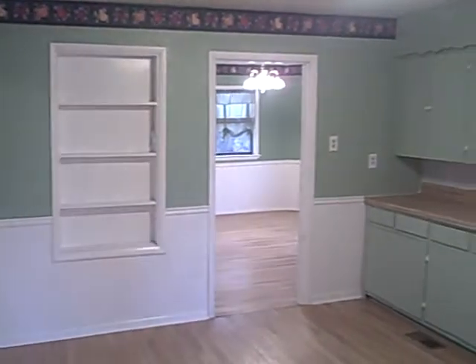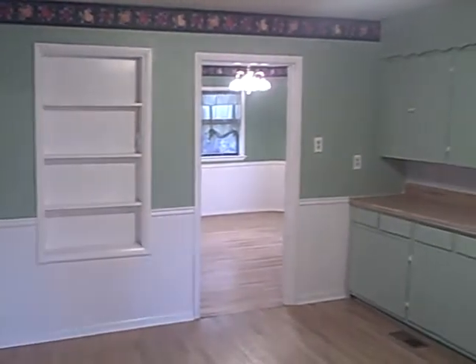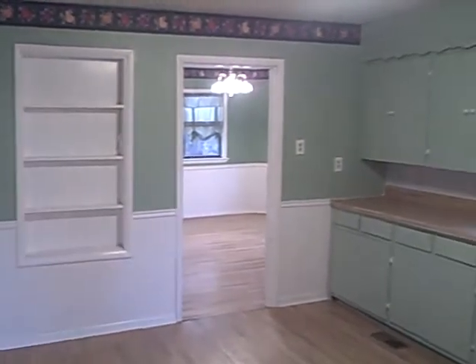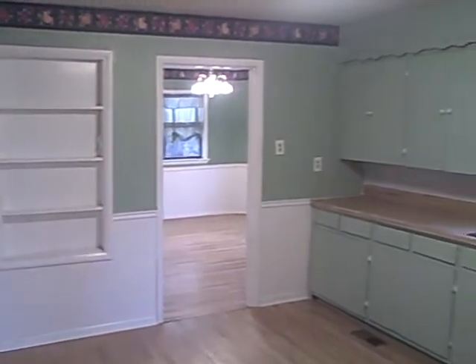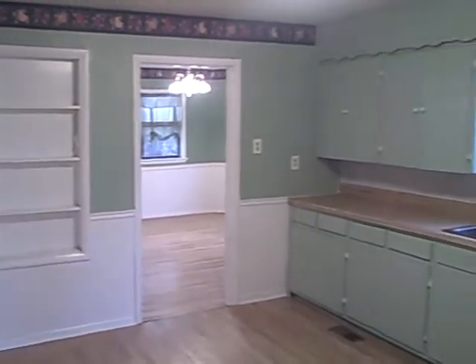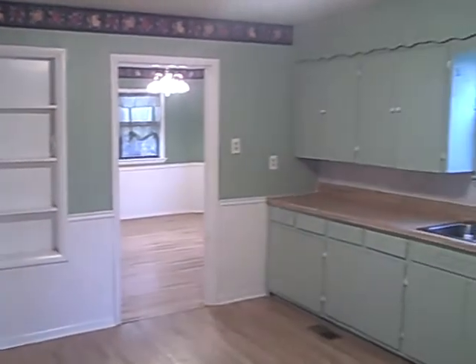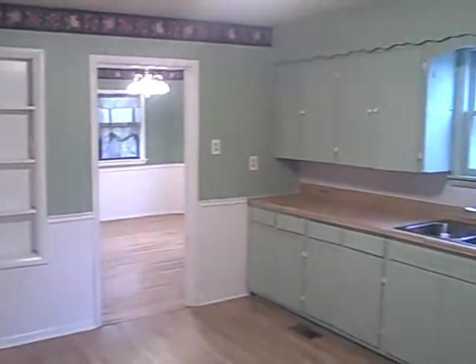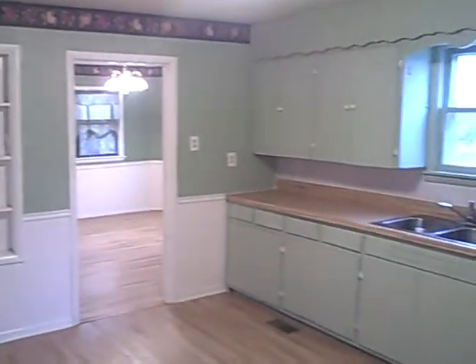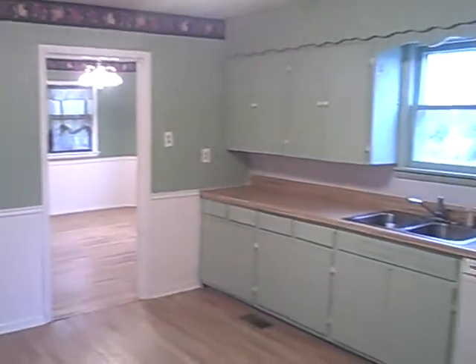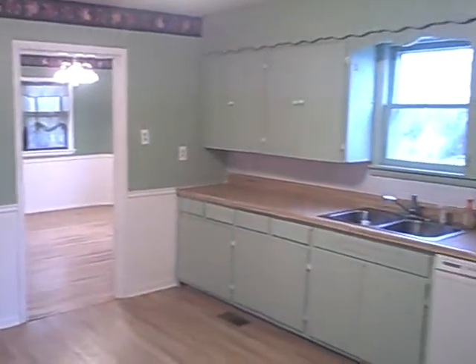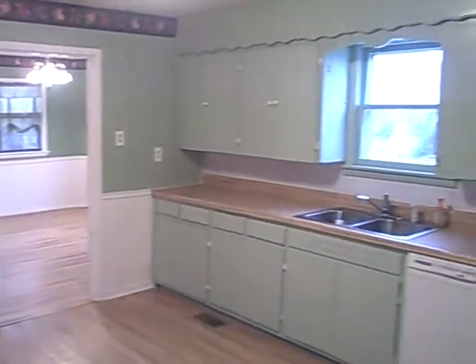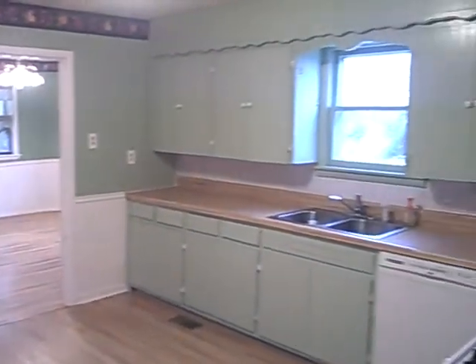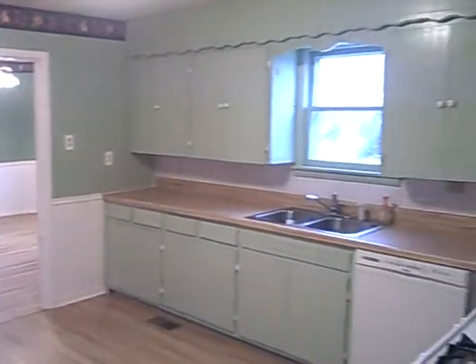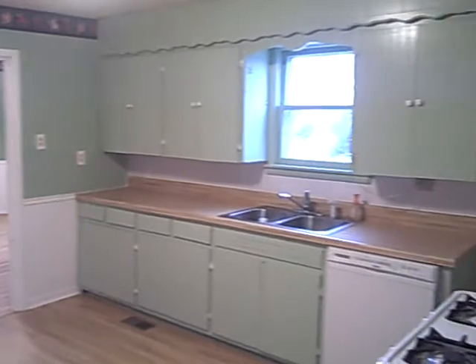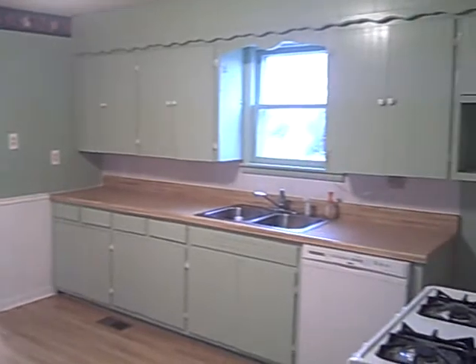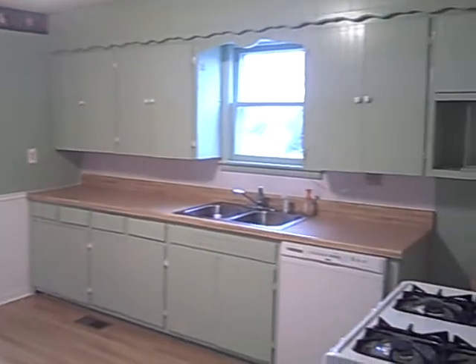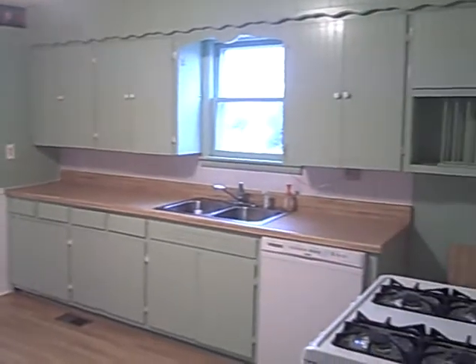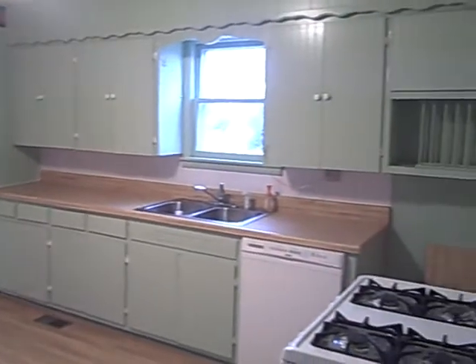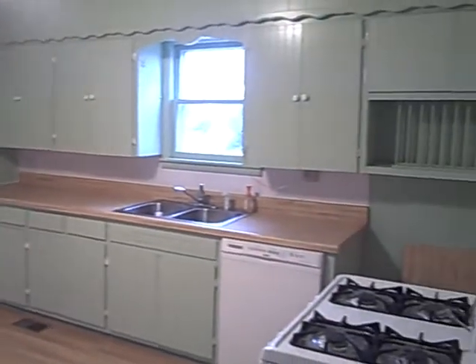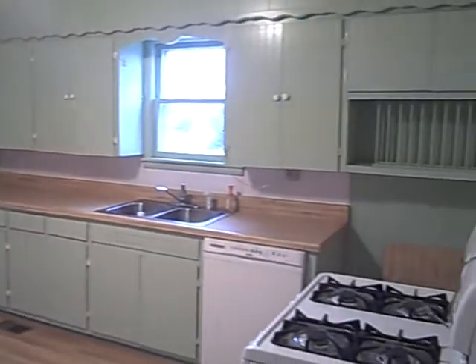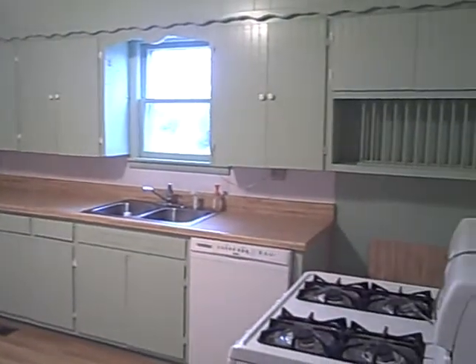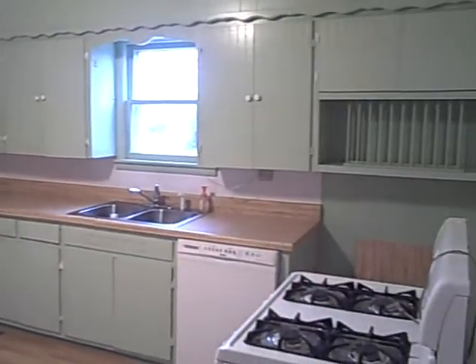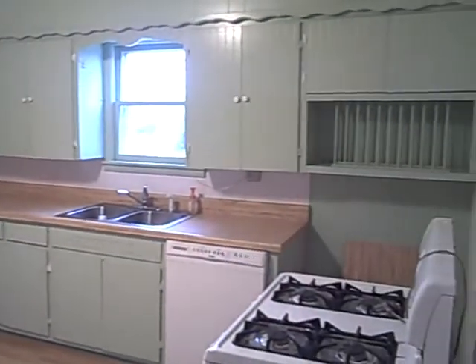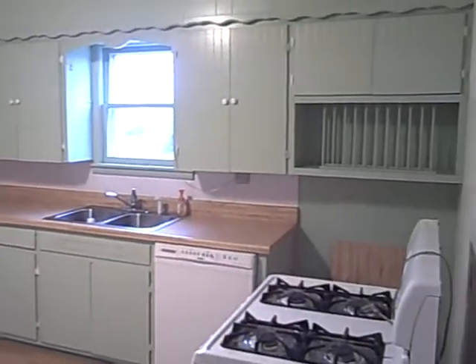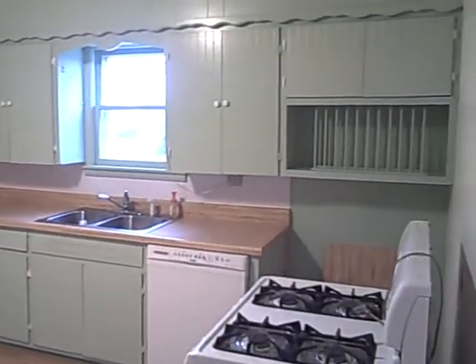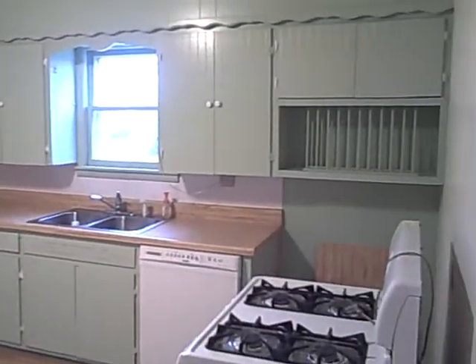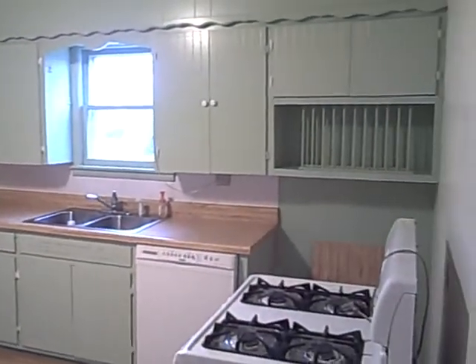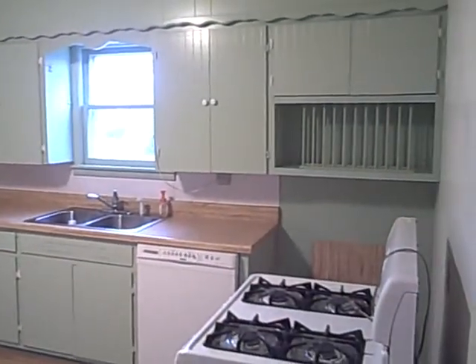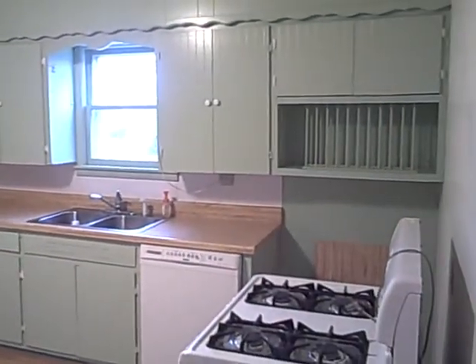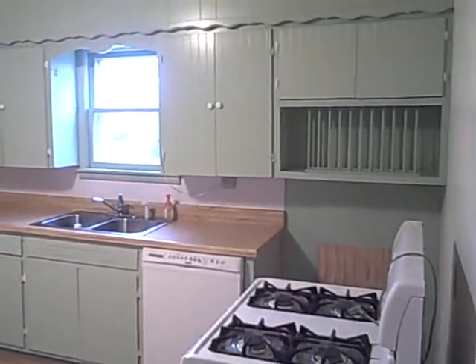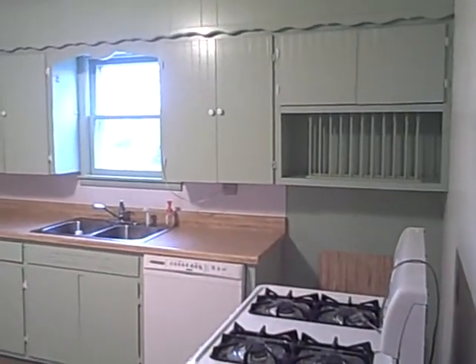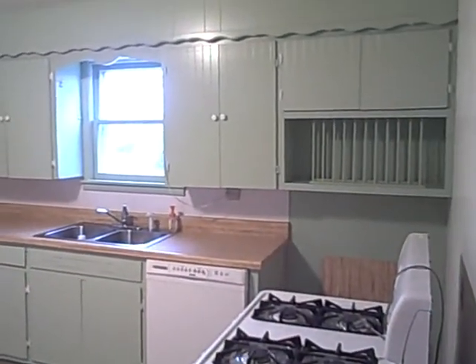Nice country style kitchen here. Dishwasher, gas stove also.